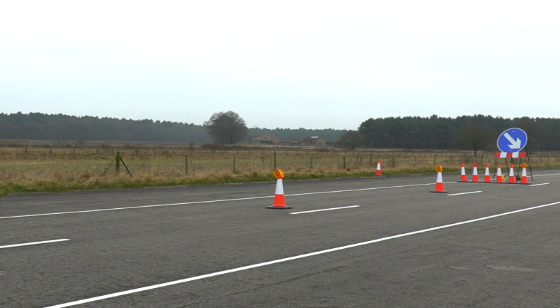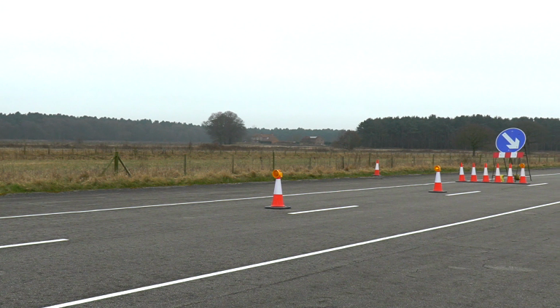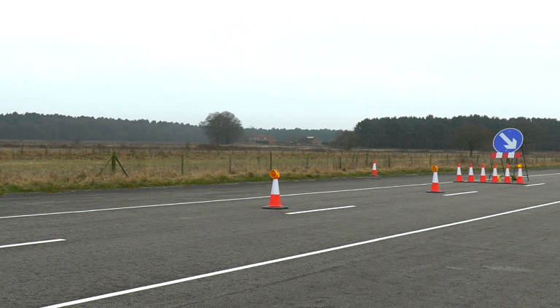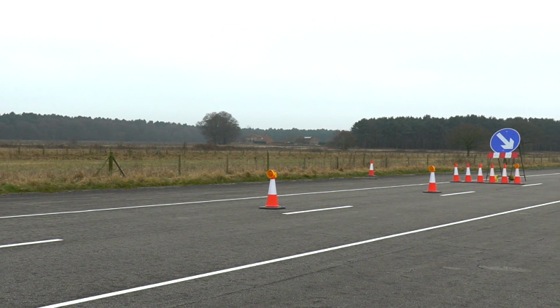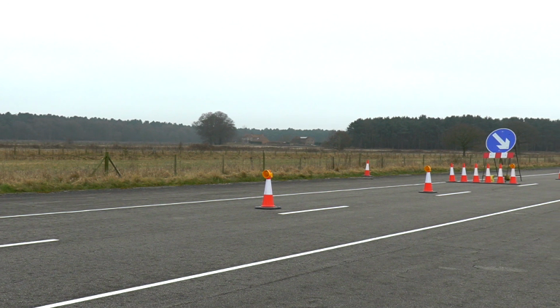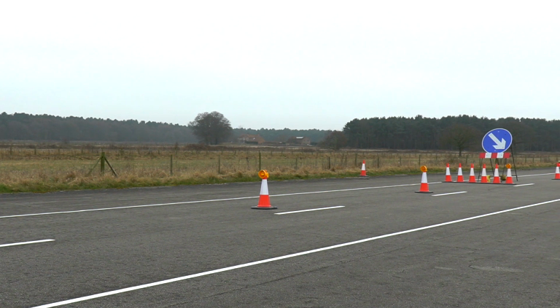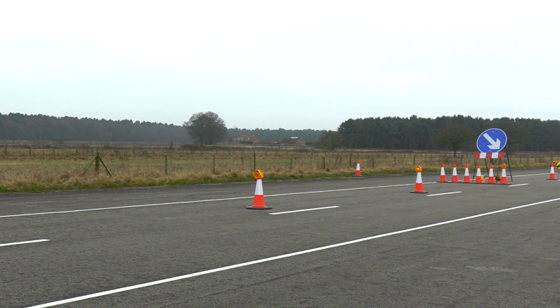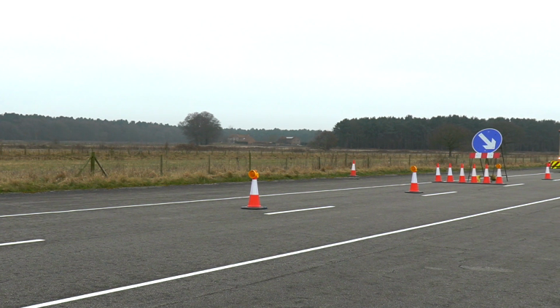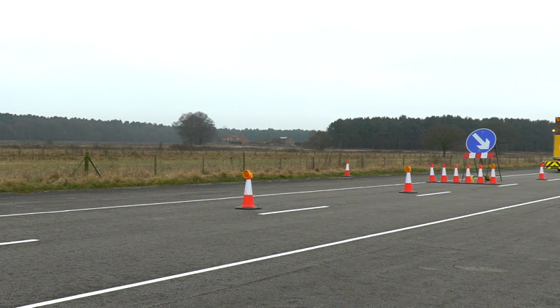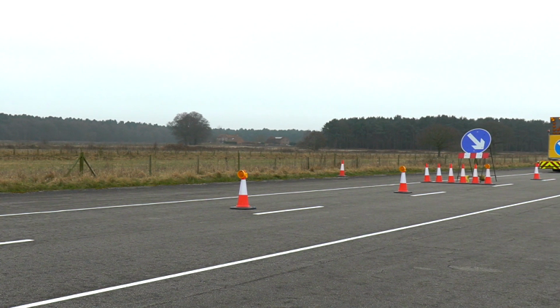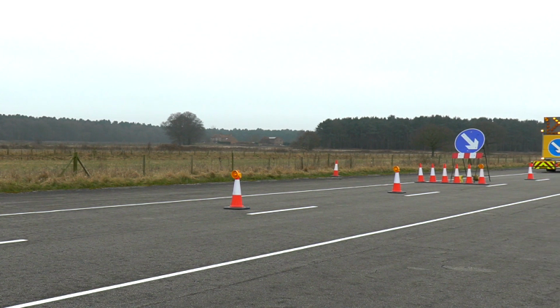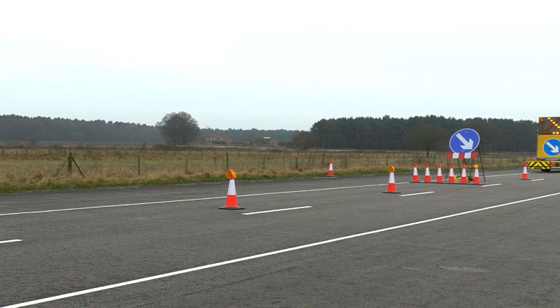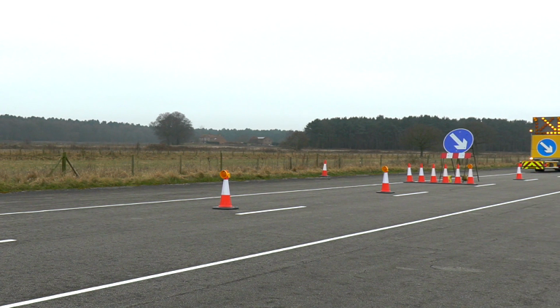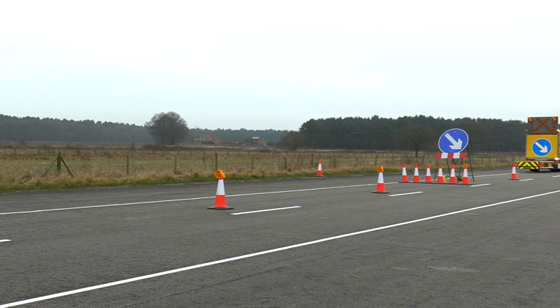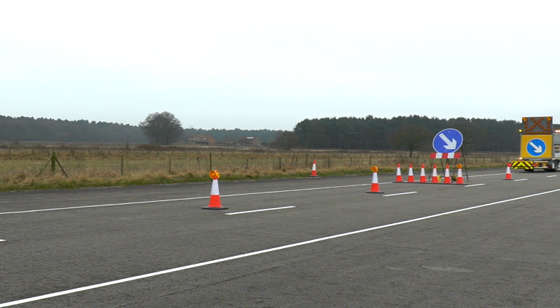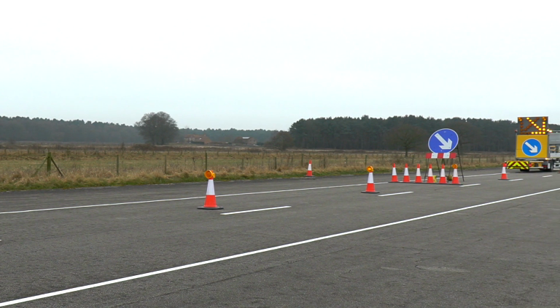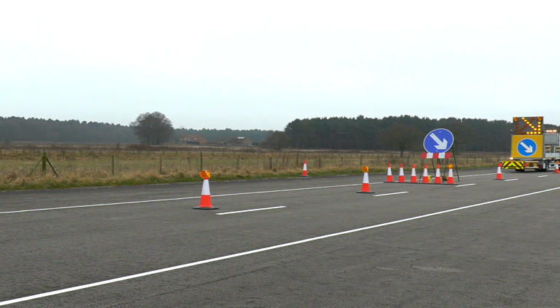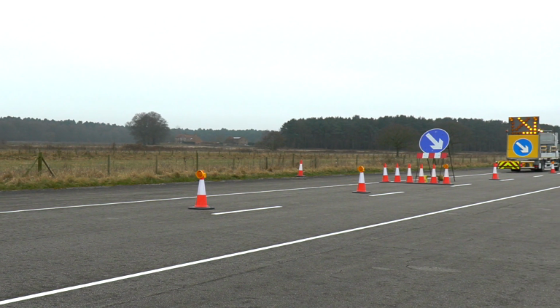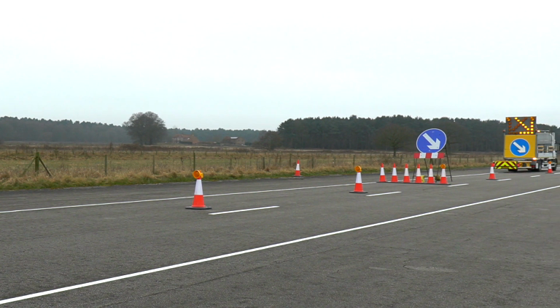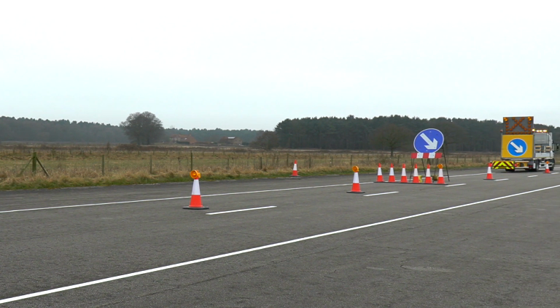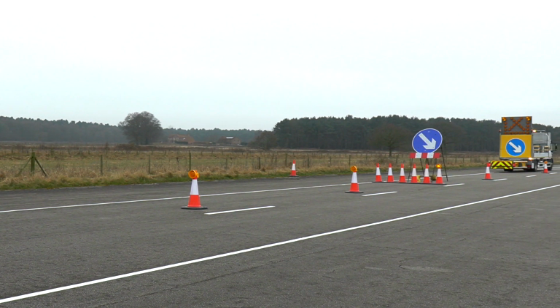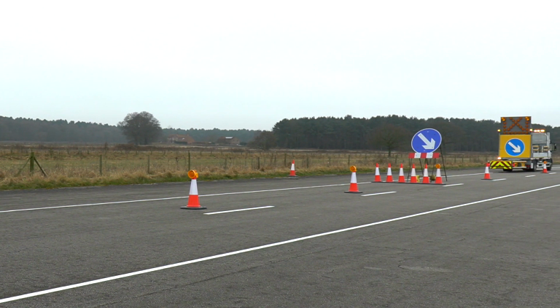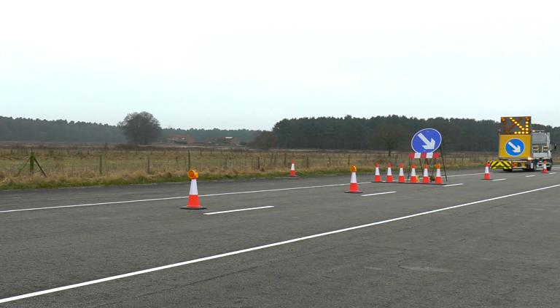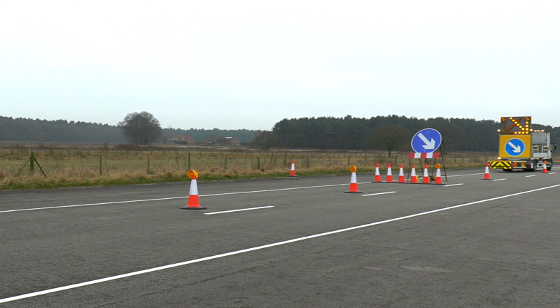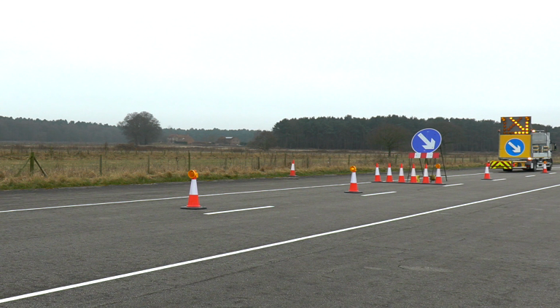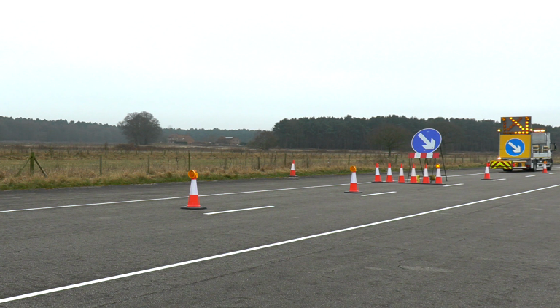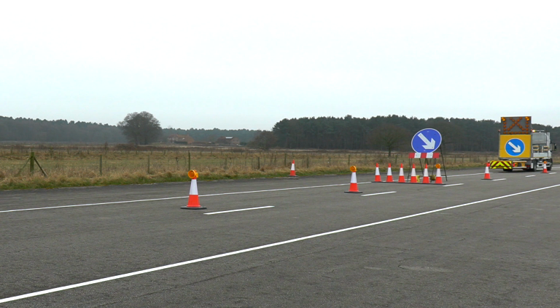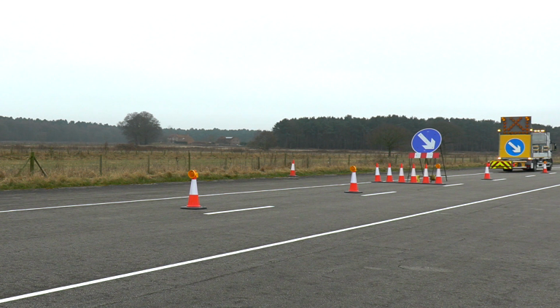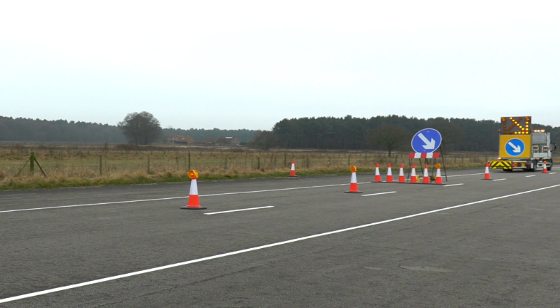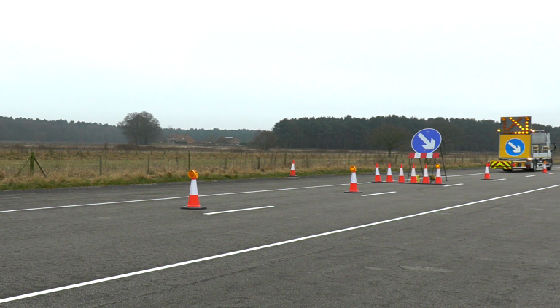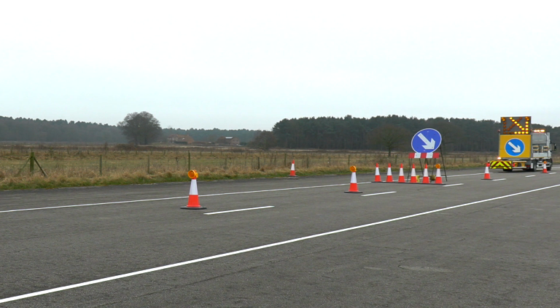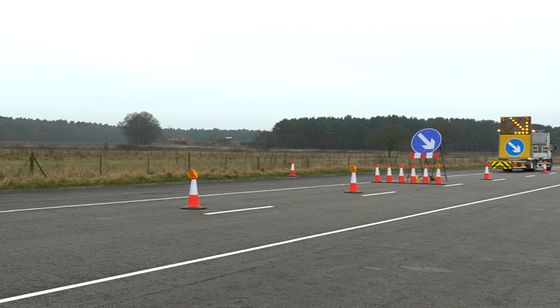The beacon must not be placed under any cone that forms part of the taper and should avoid being placed on the carriageway.